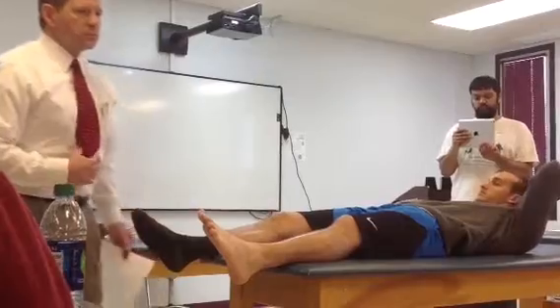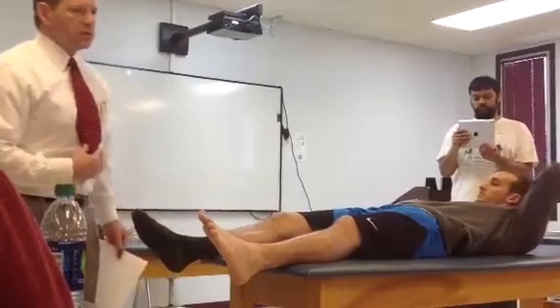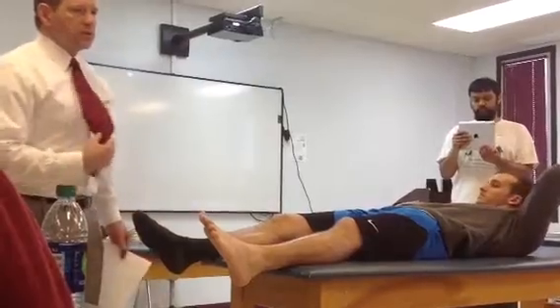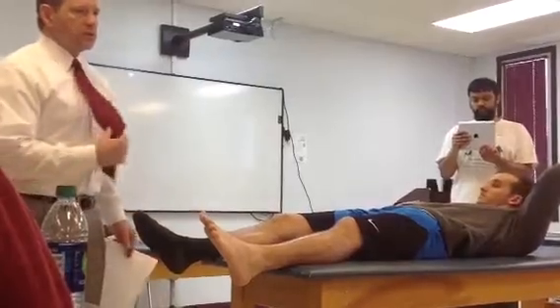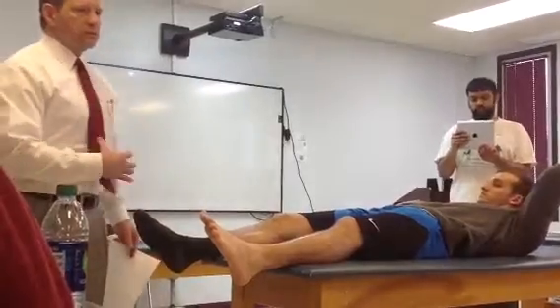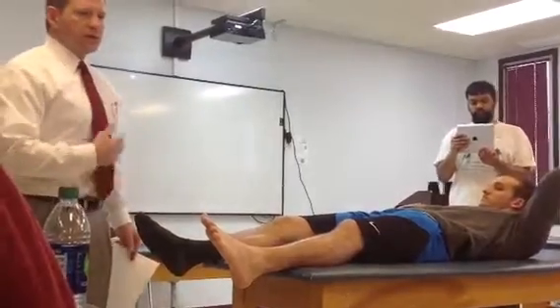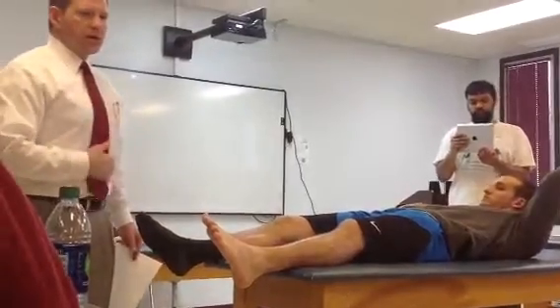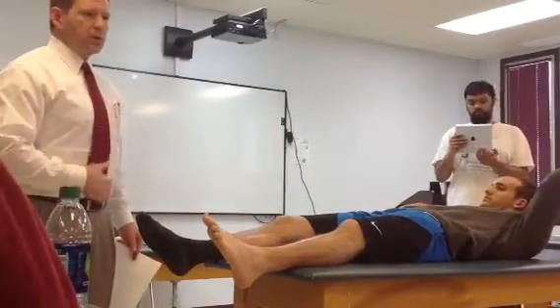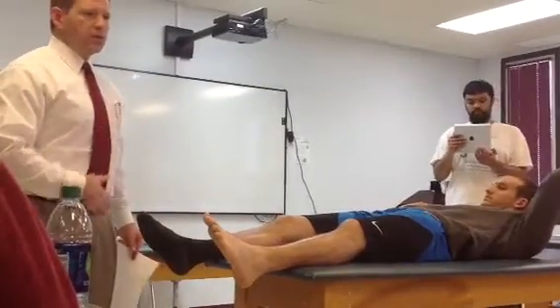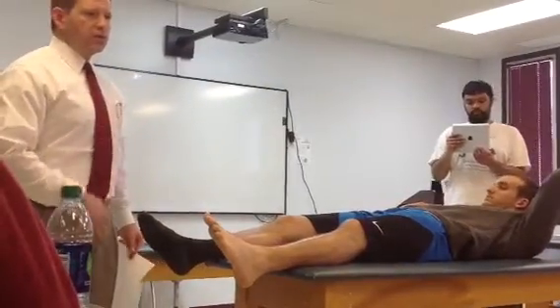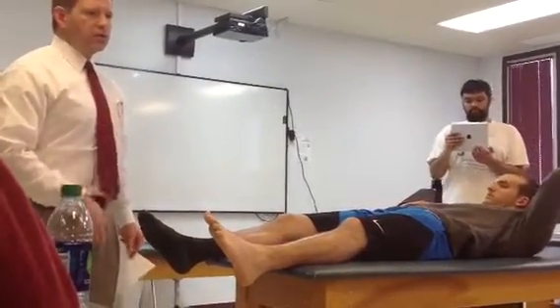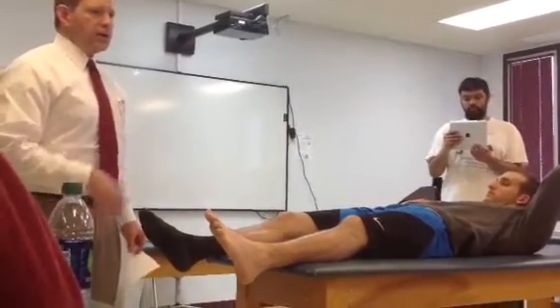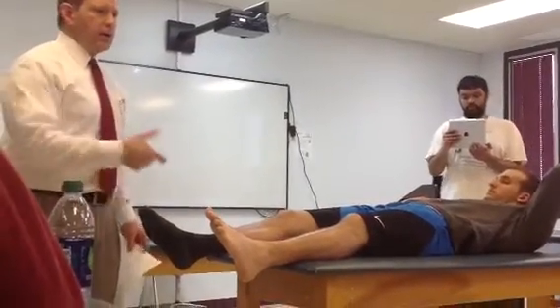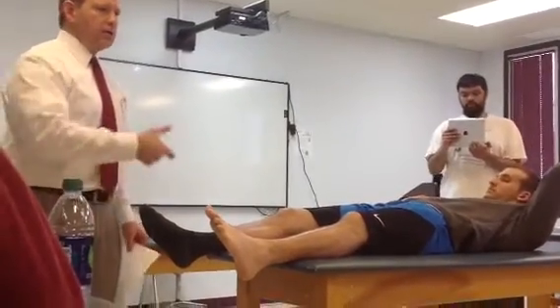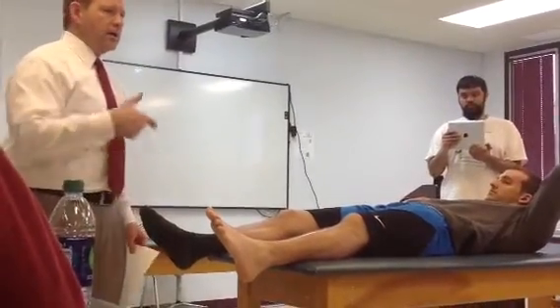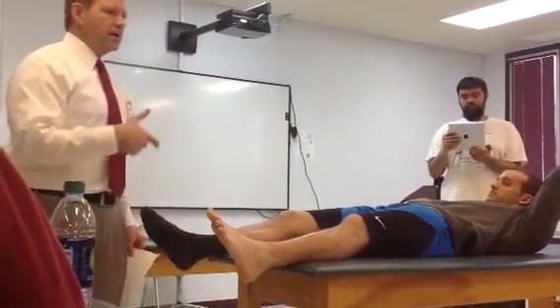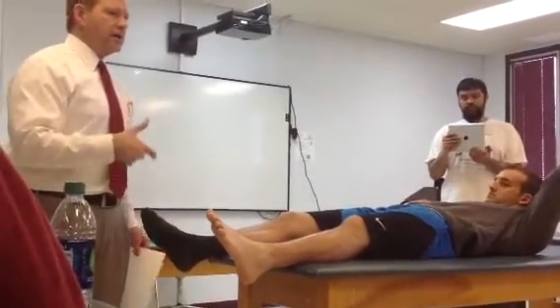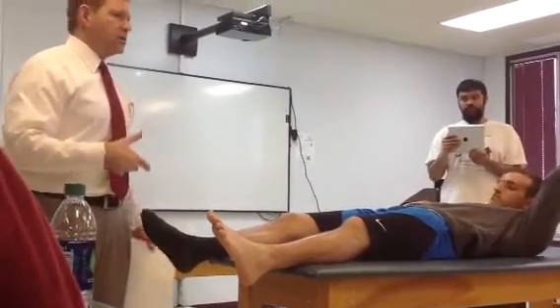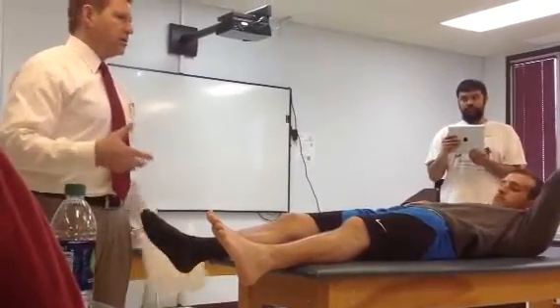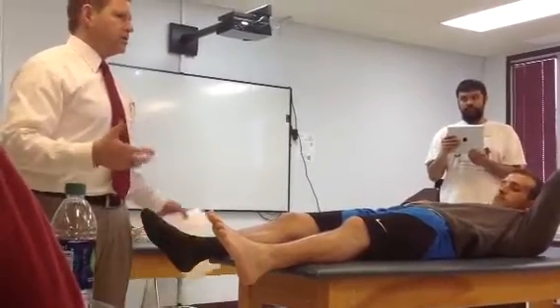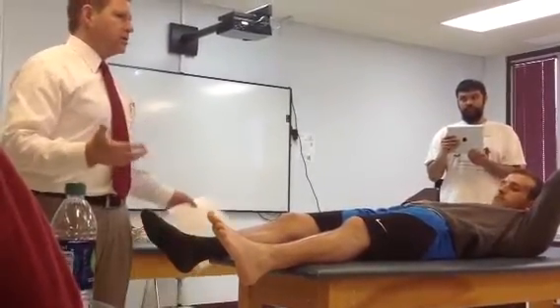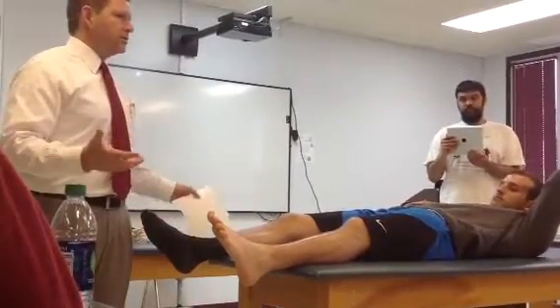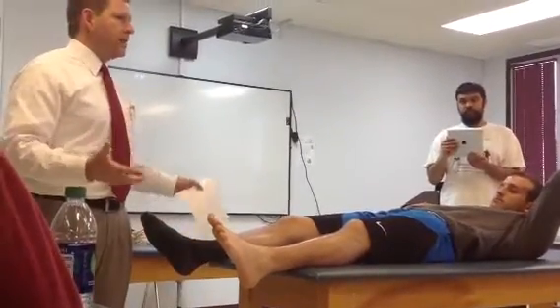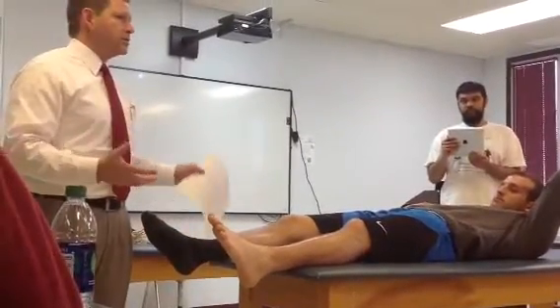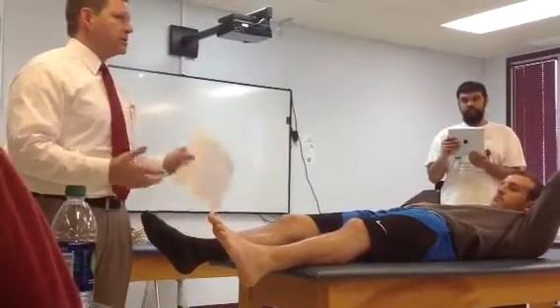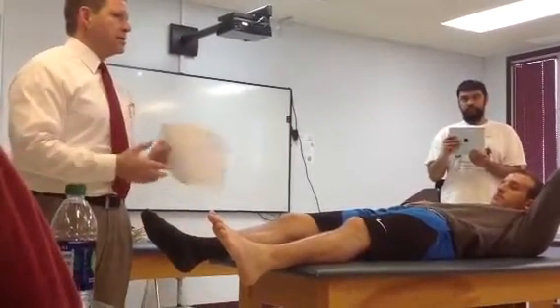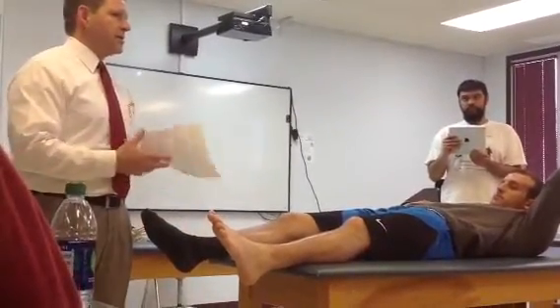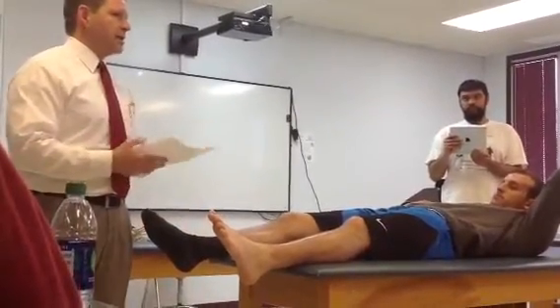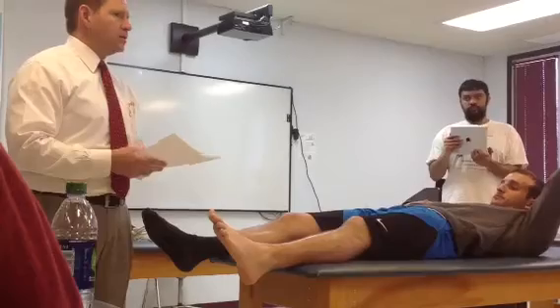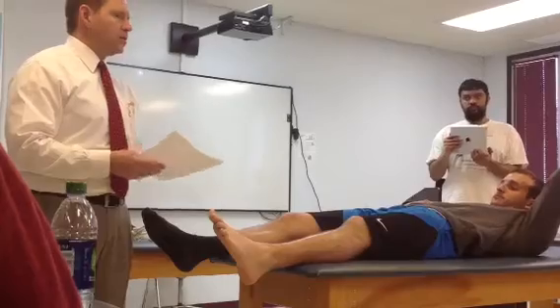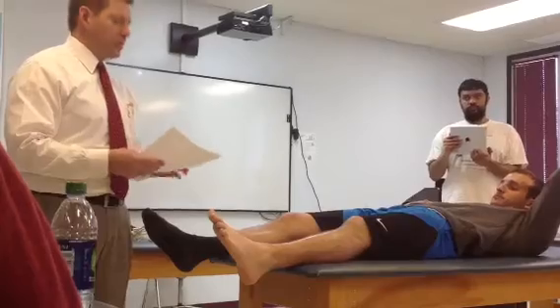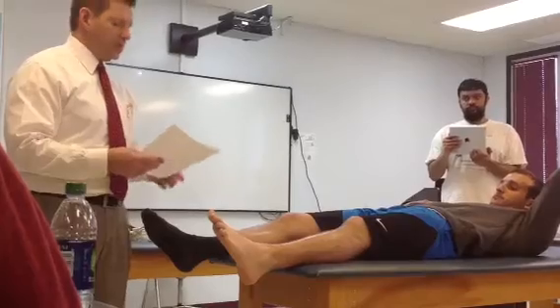Positive tests are increased excursion or pain. If it's a grade one or two sprain and I tug on that ligament, there are still fibers that are intact that will cause pain.